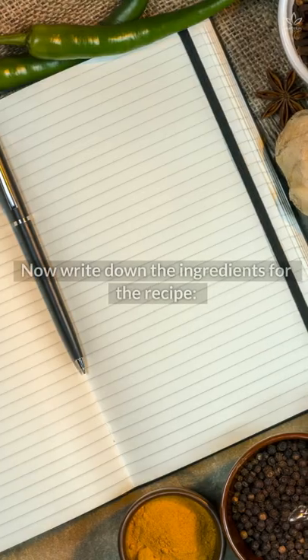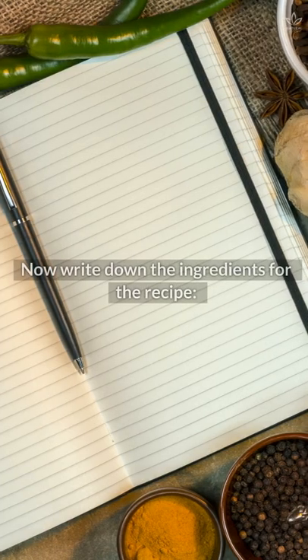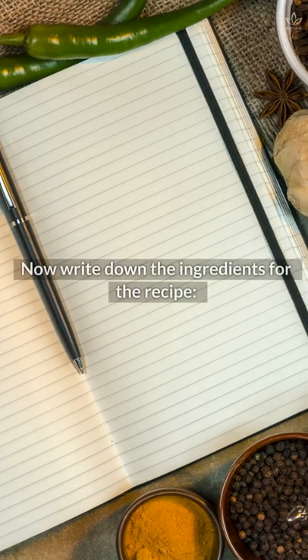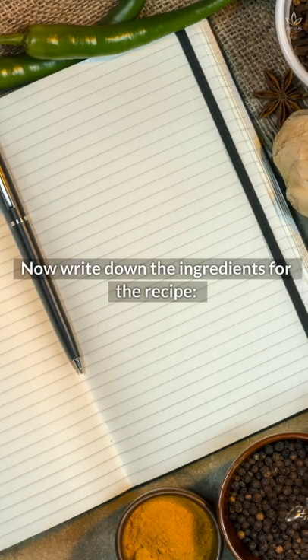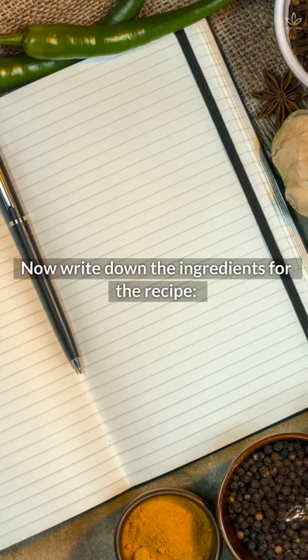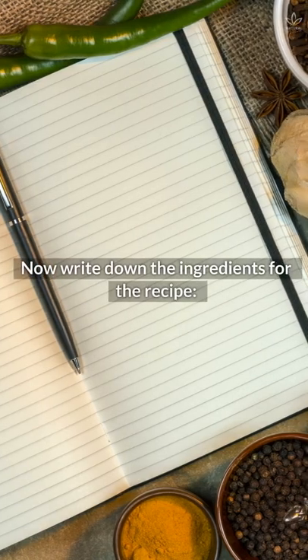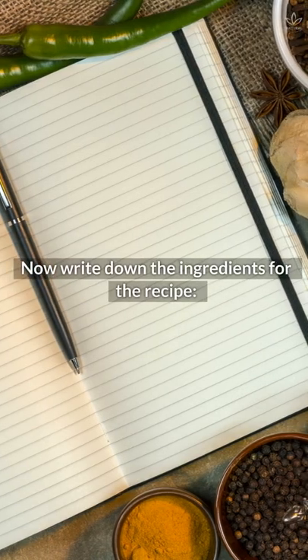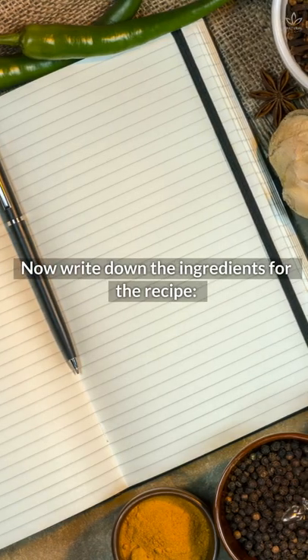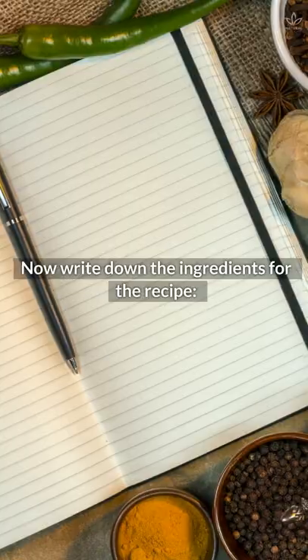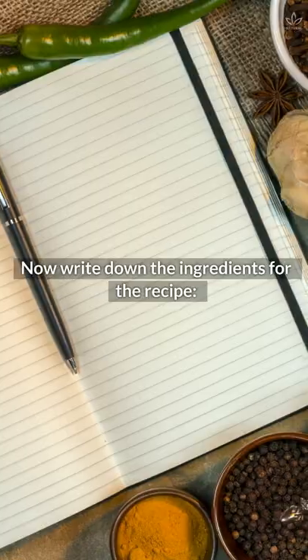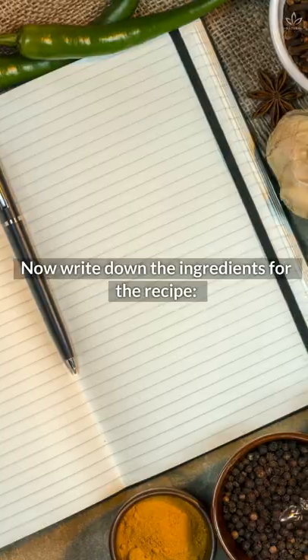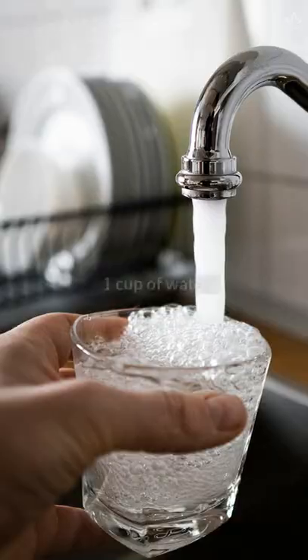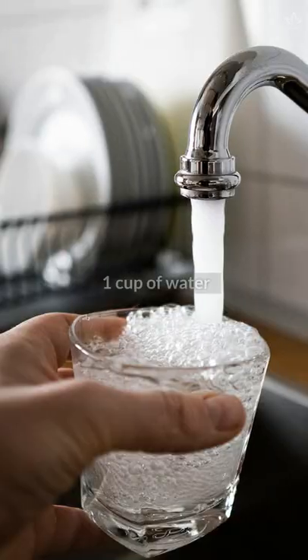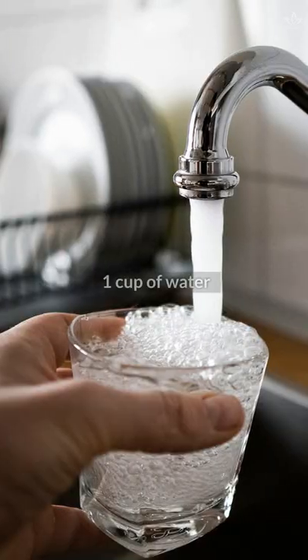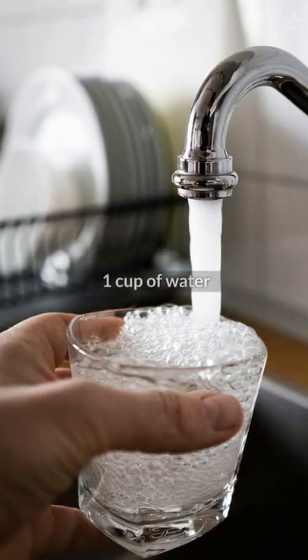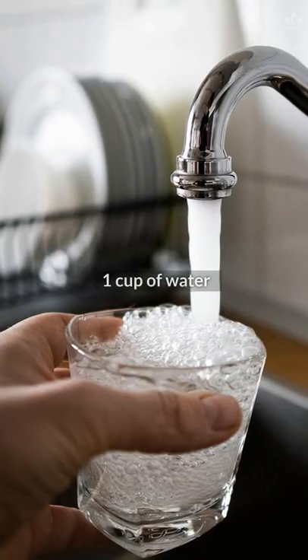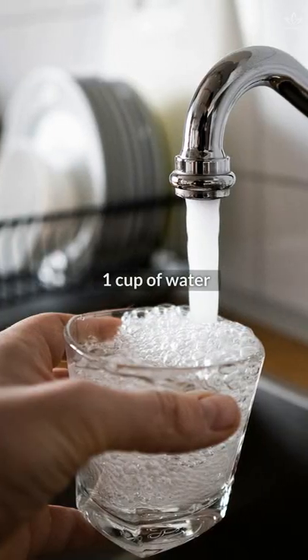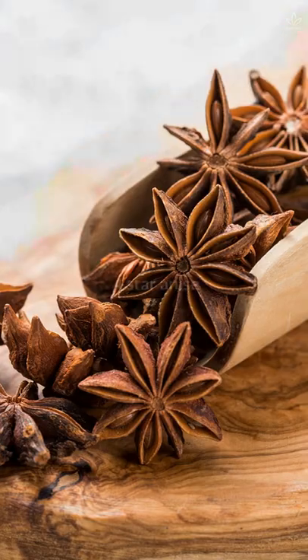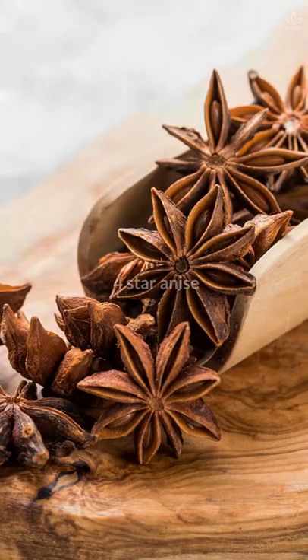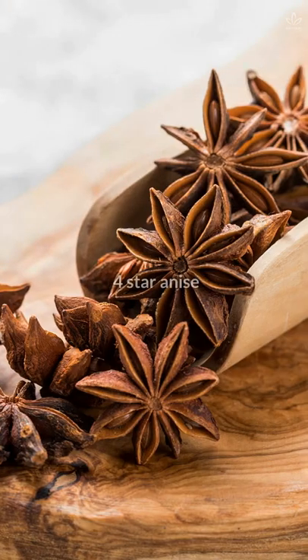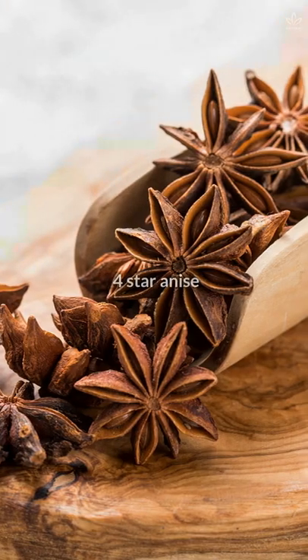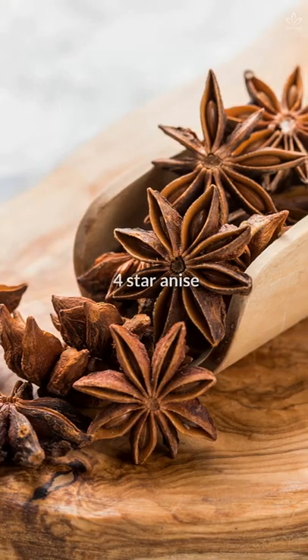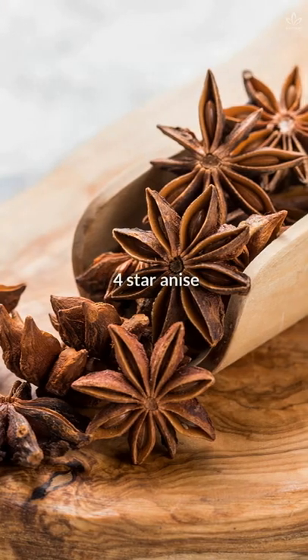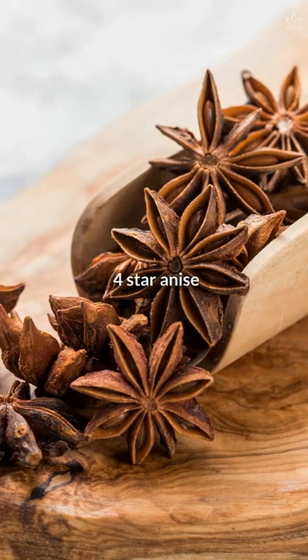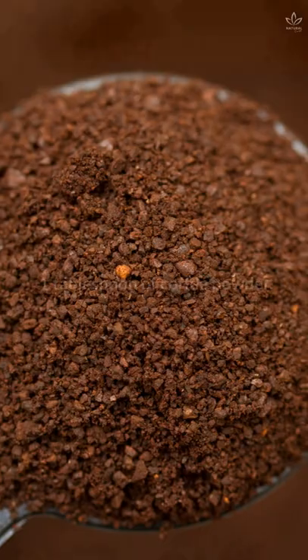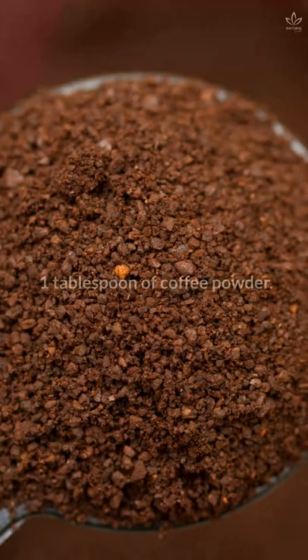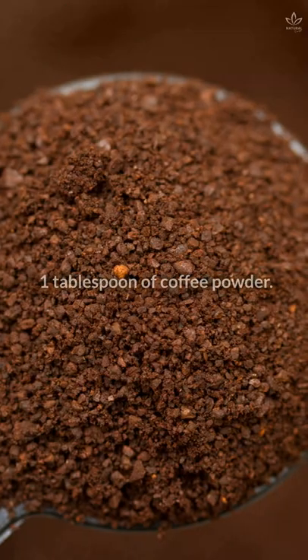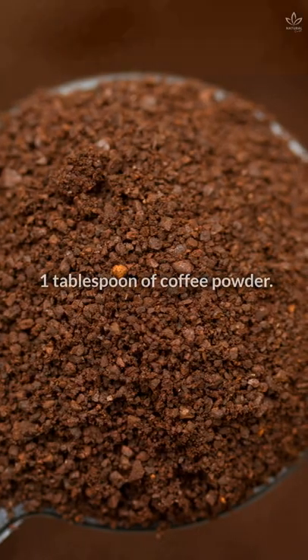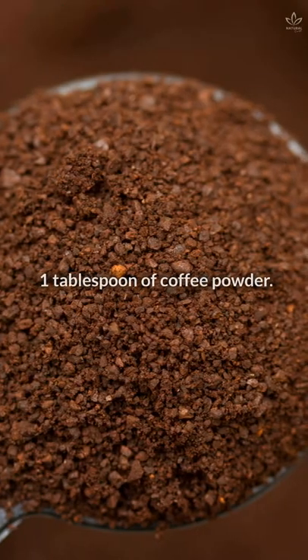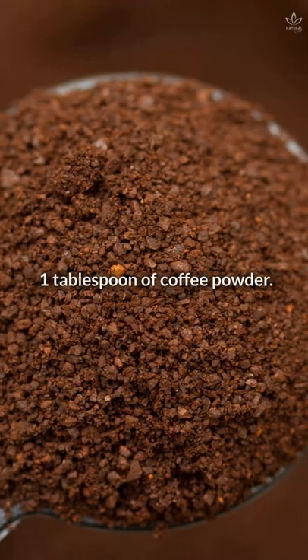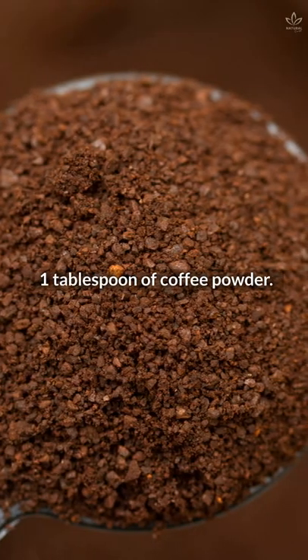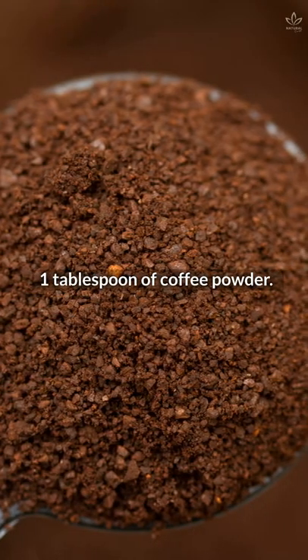Write down the ingredients for the recipe: one cup of water, four star anise, and one tablespoon of coffee powder.